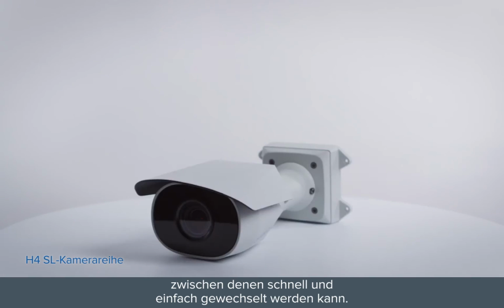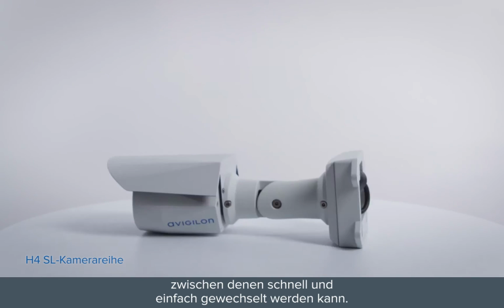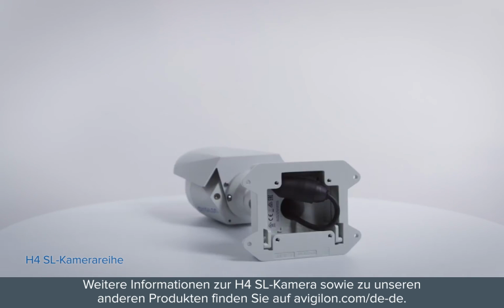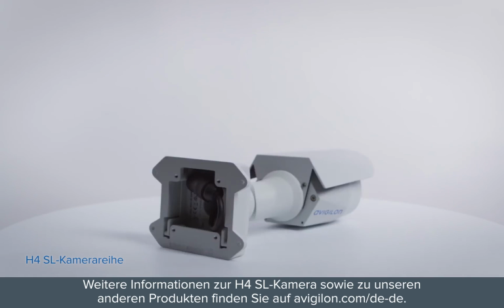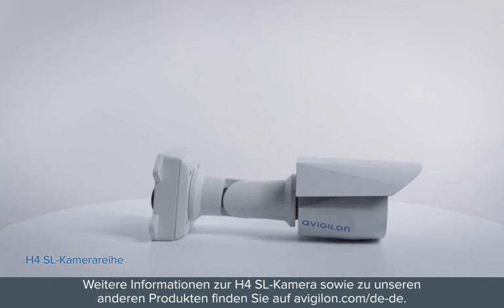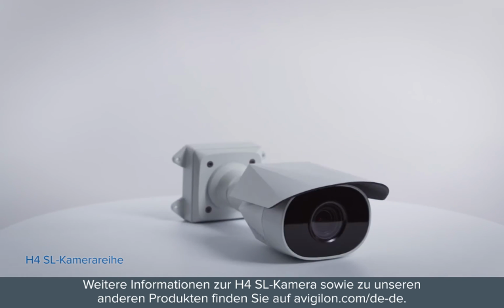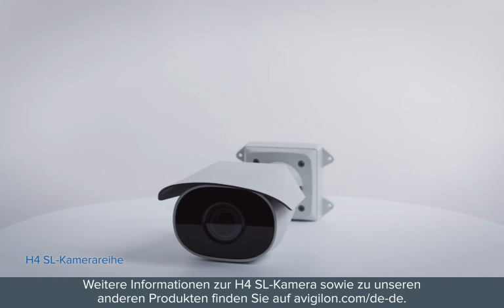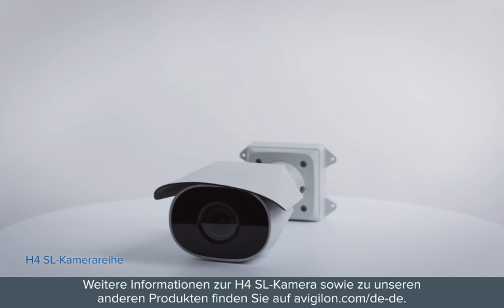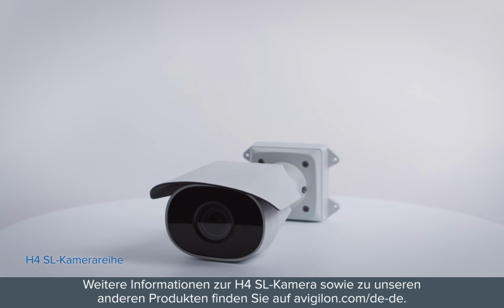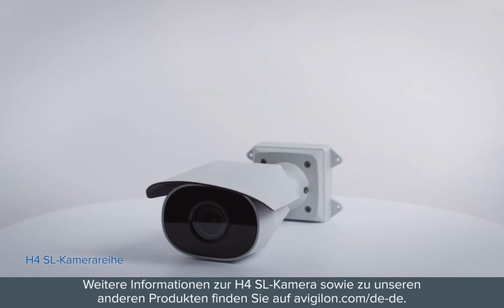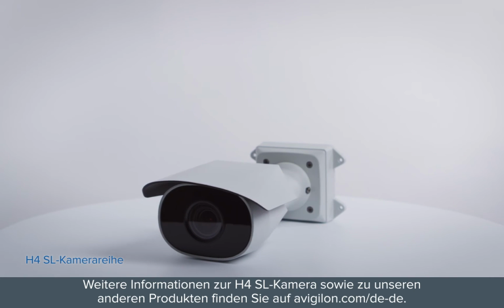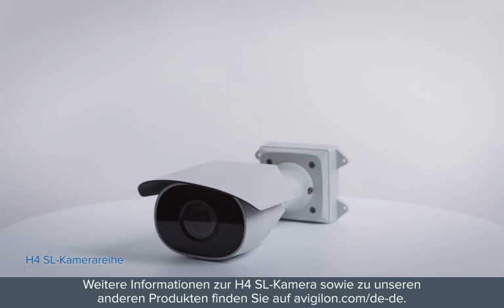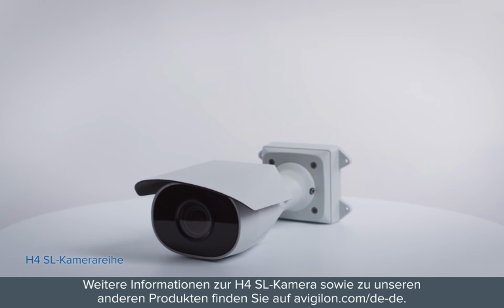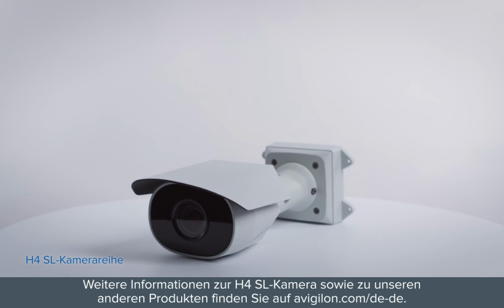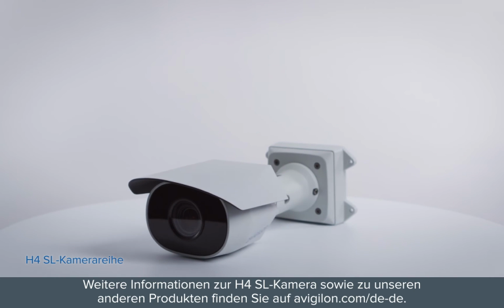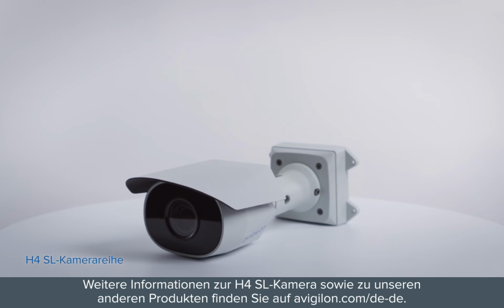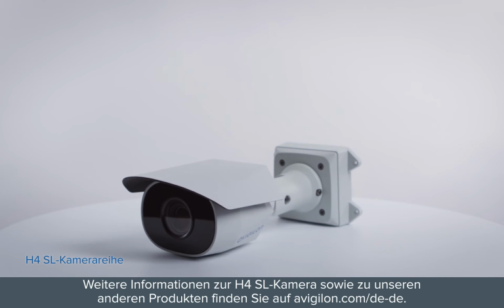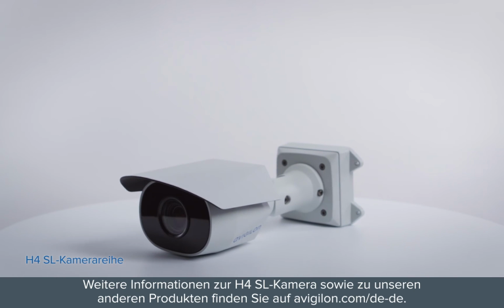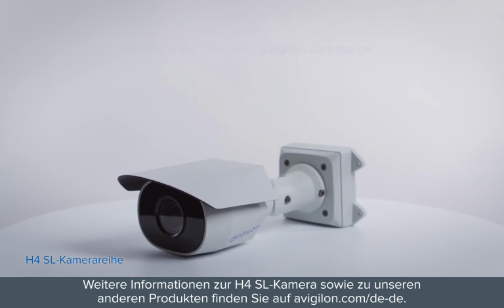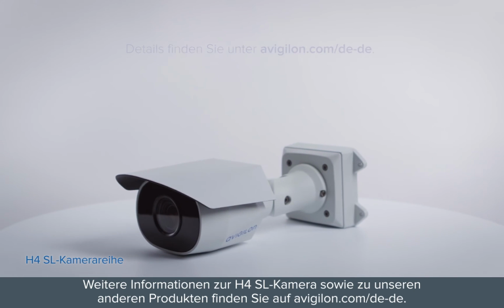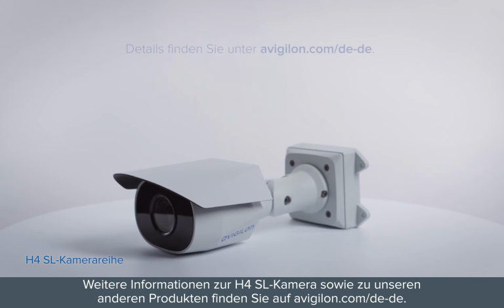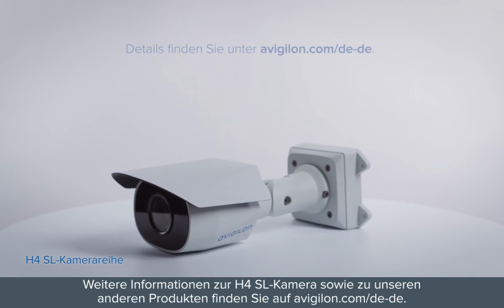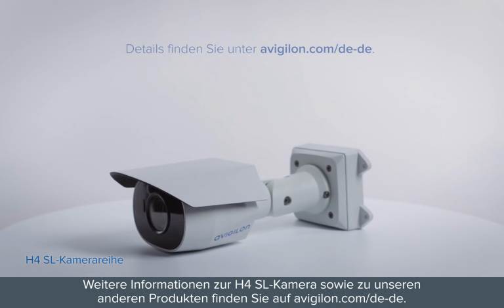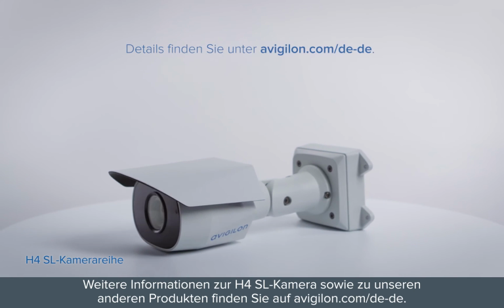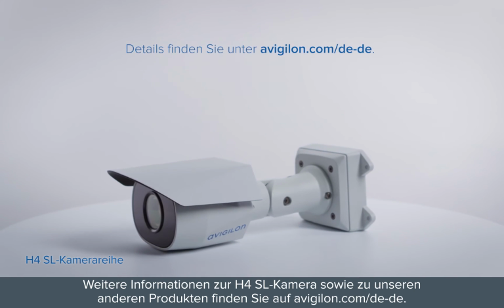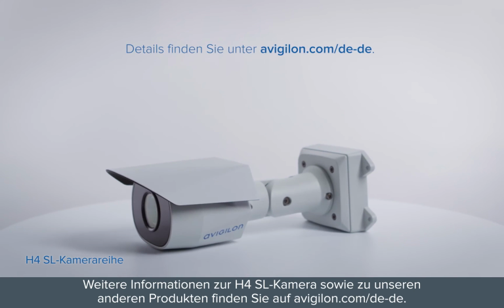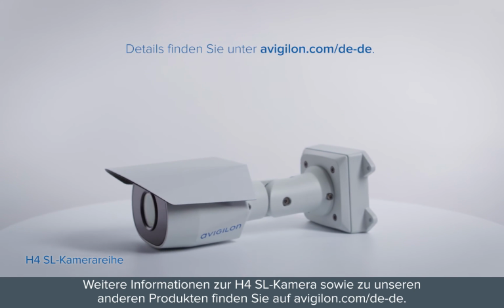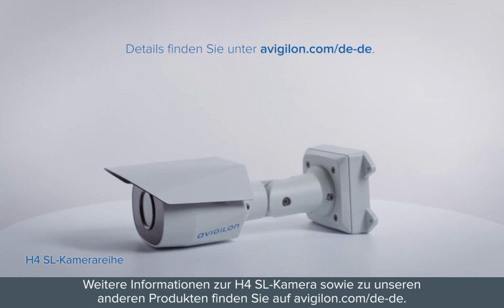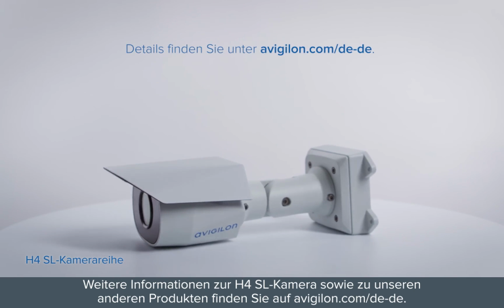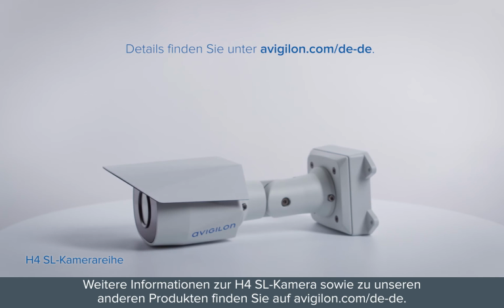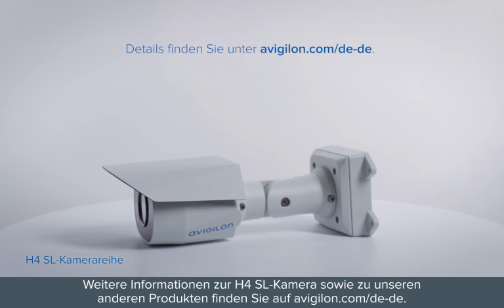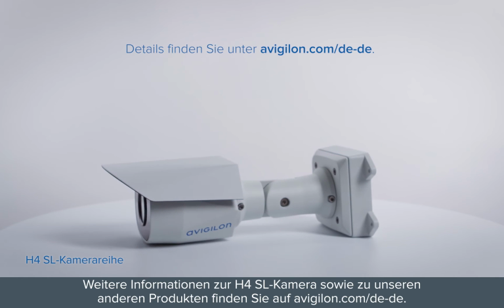To learn more about the H4SL camera, as well as our other products, visit avigilon.com.